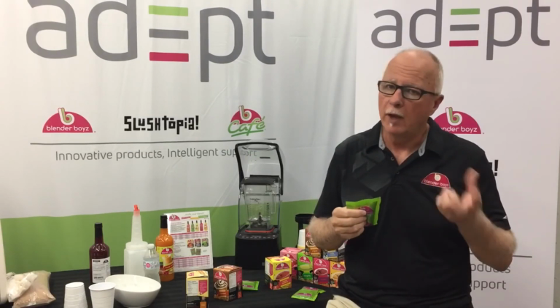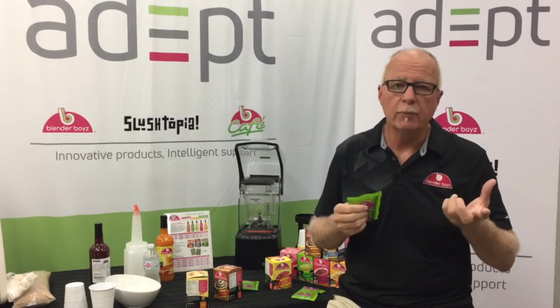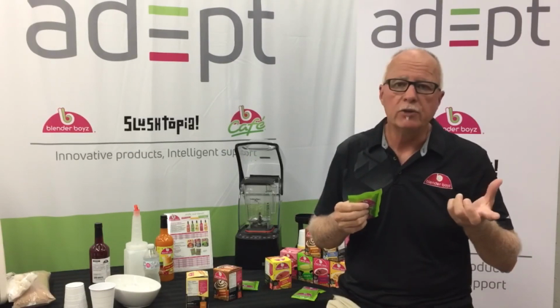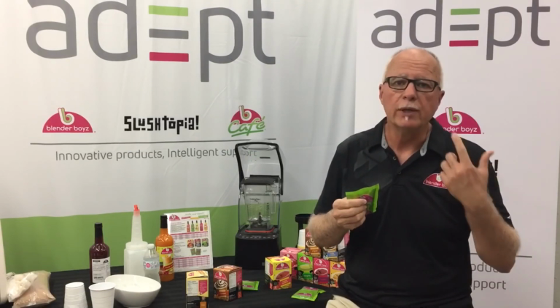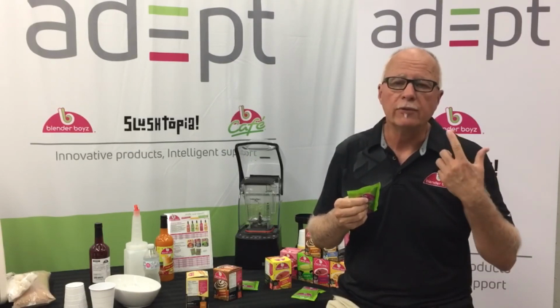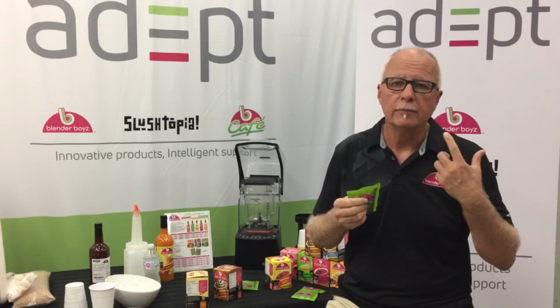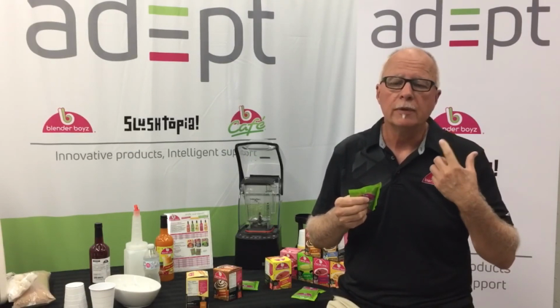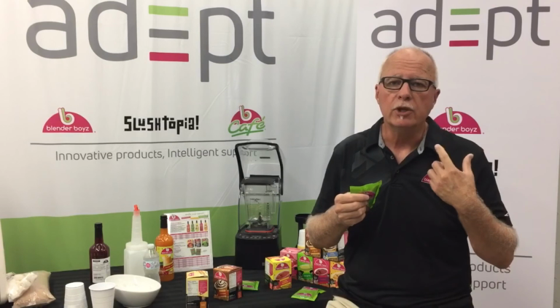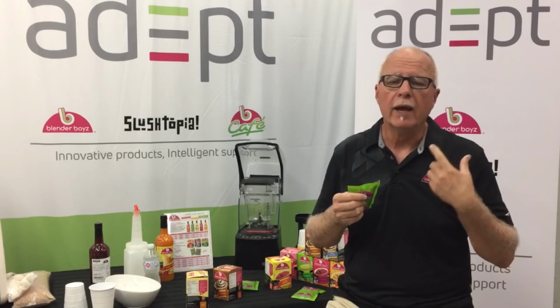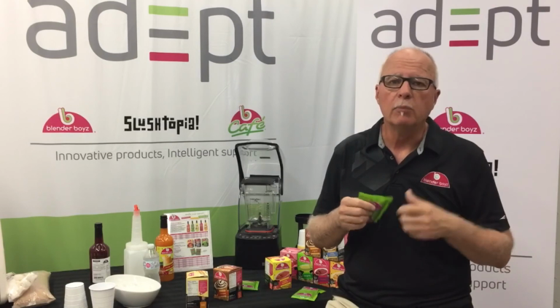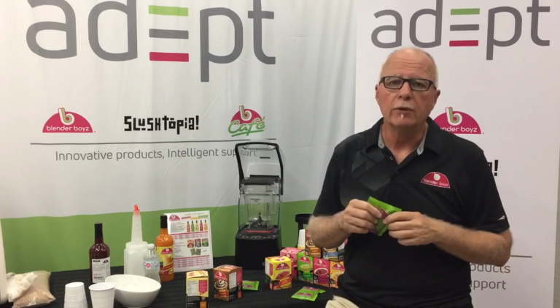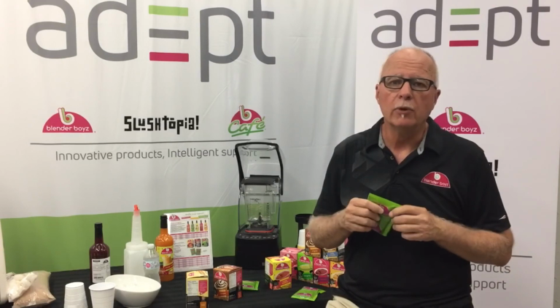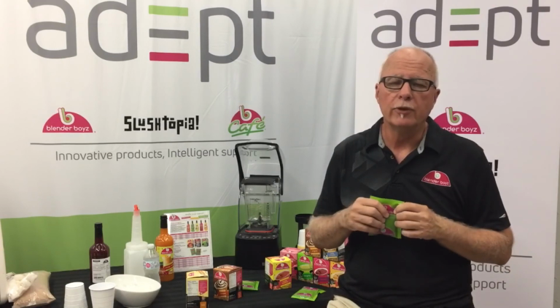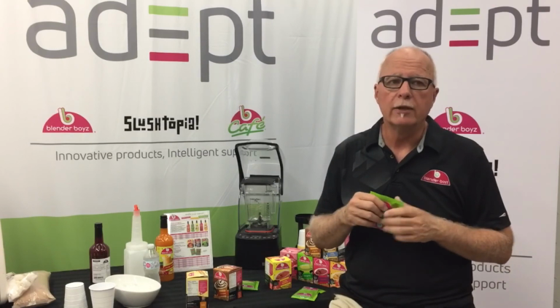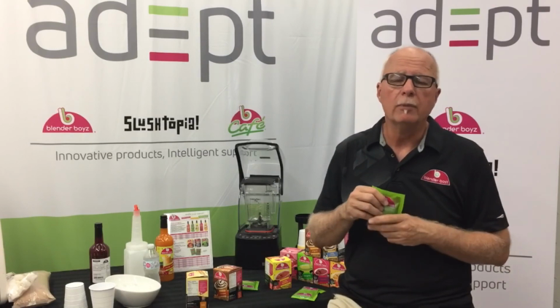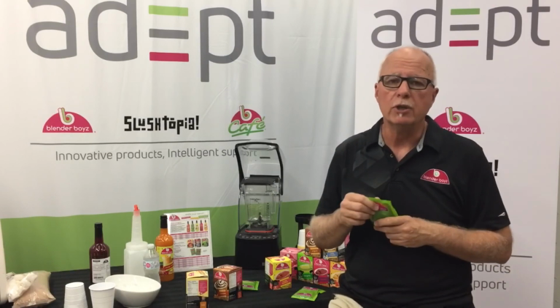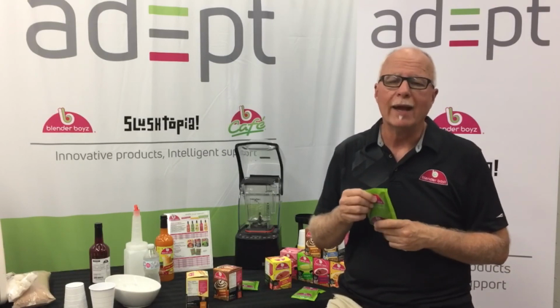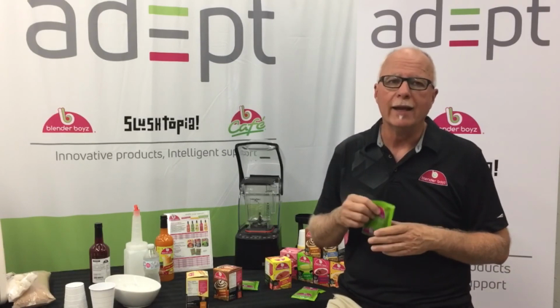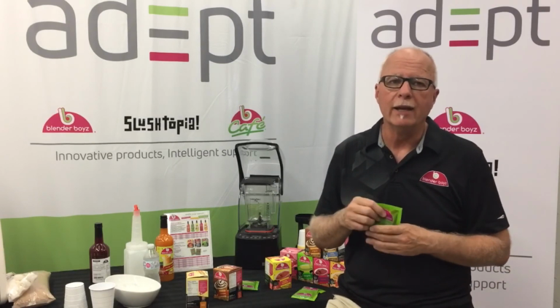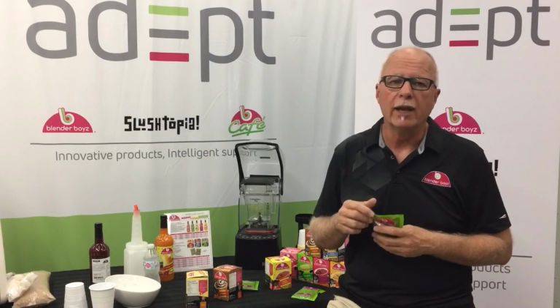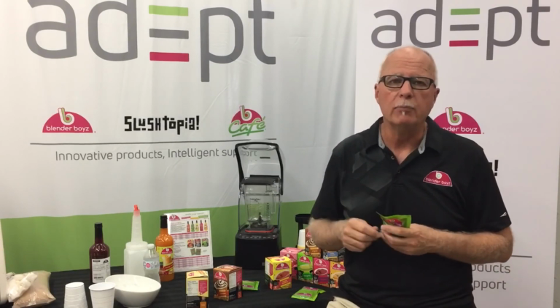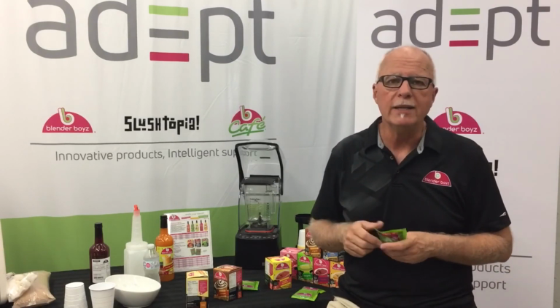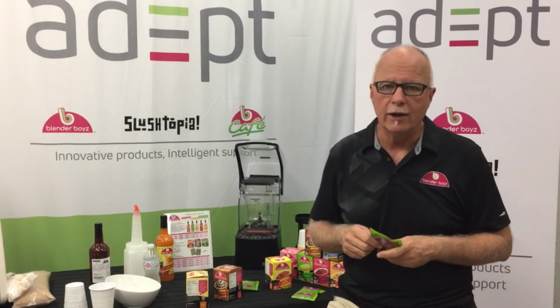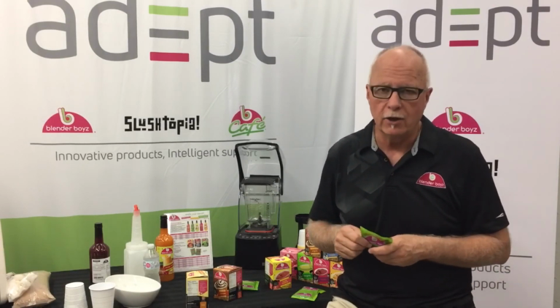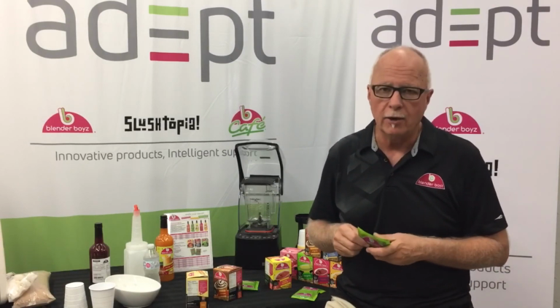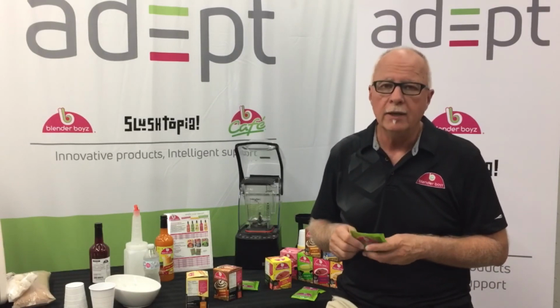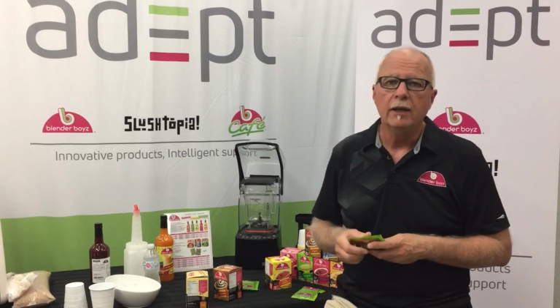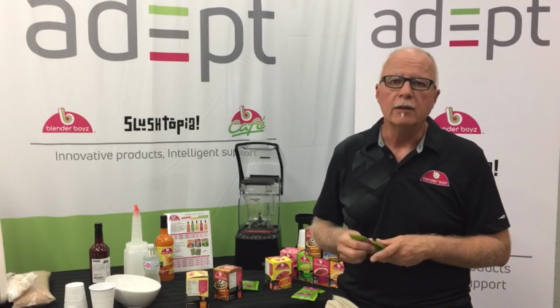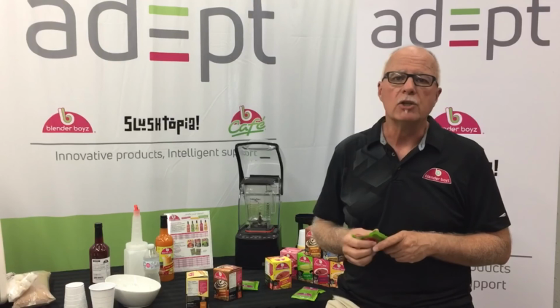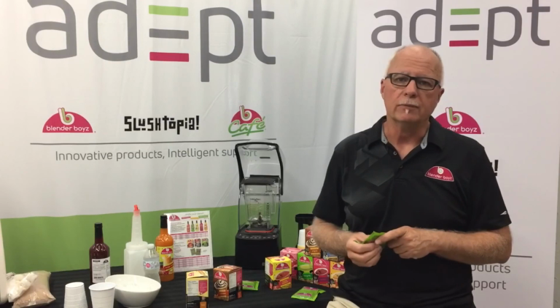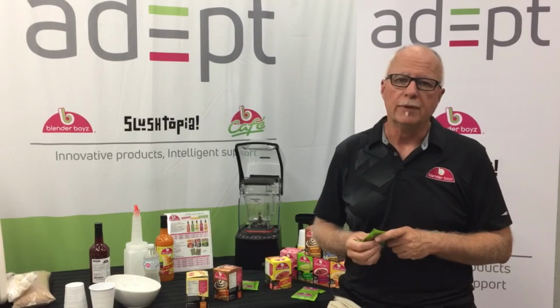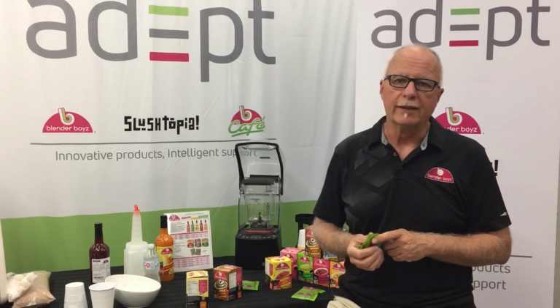For information, contact Jim at Blenderboys.com or Jim at AdeptFB.com. Give me a shout. Thanks.